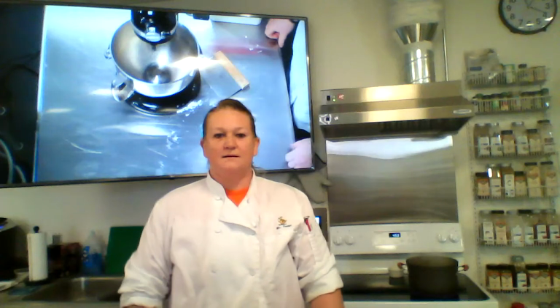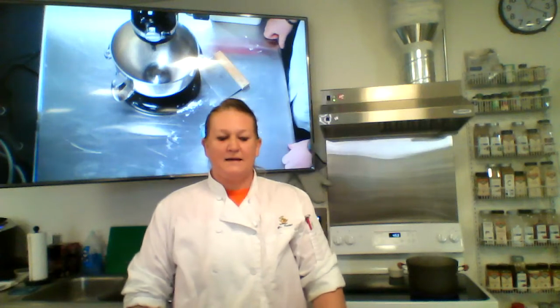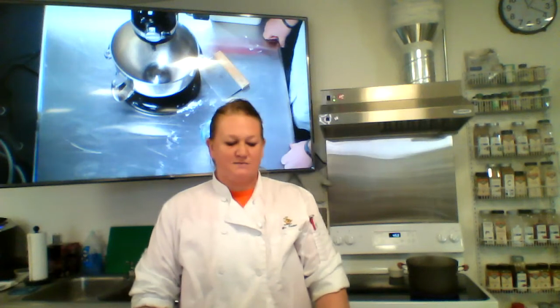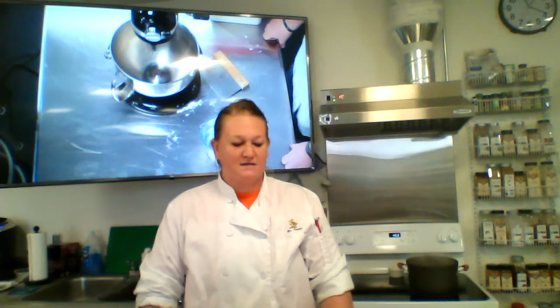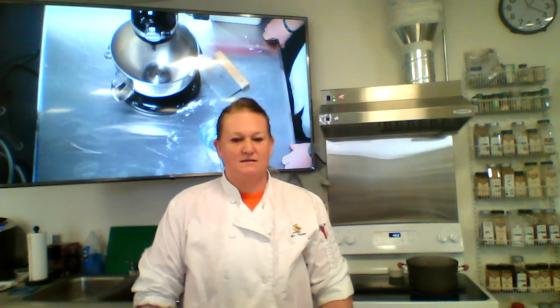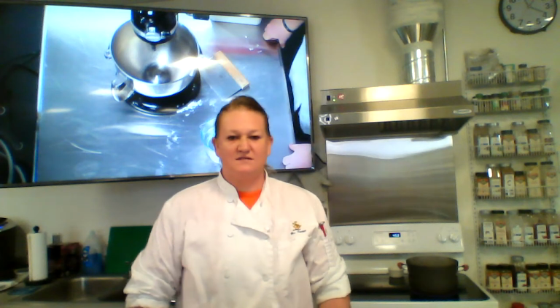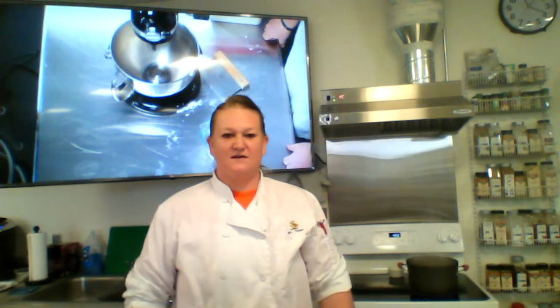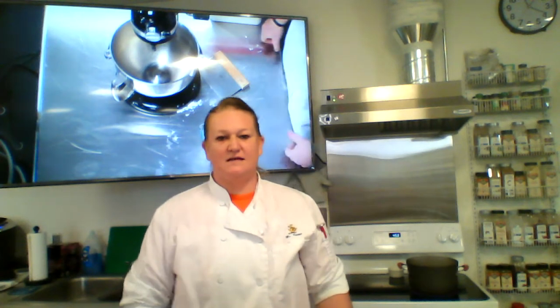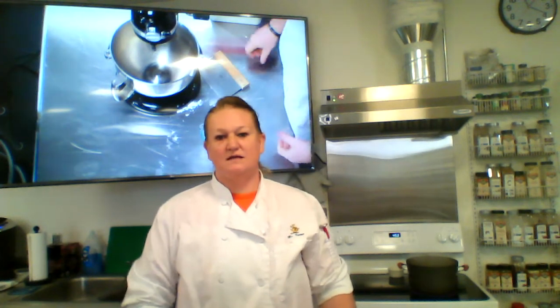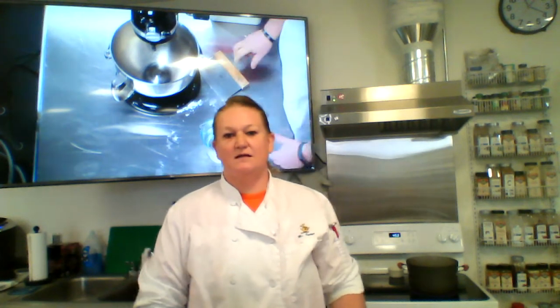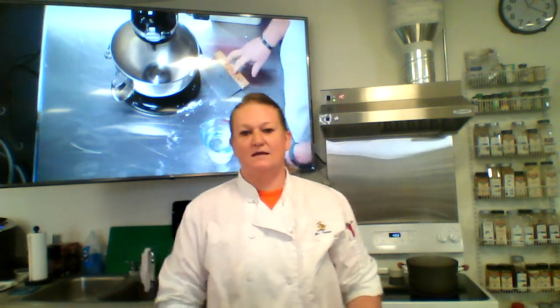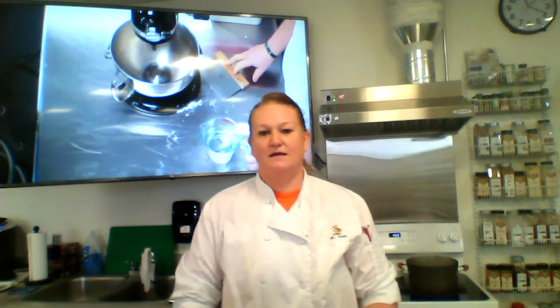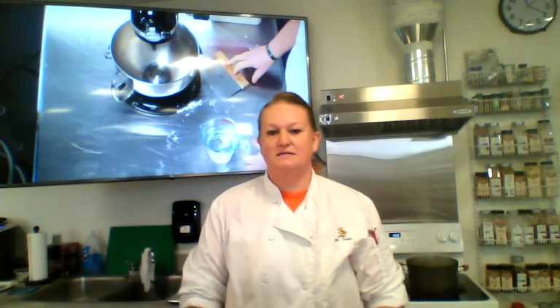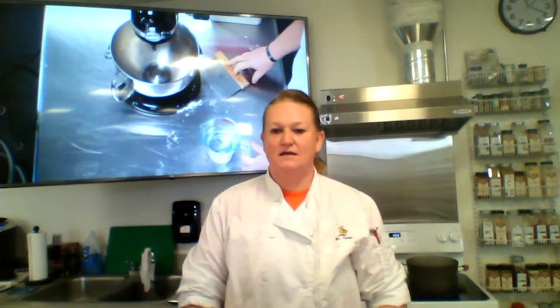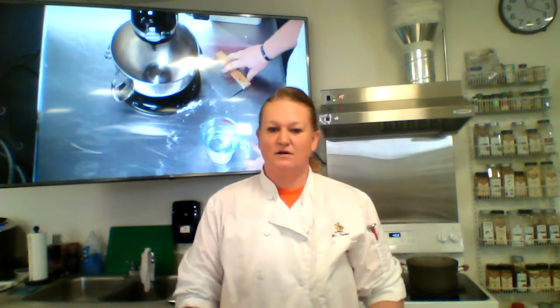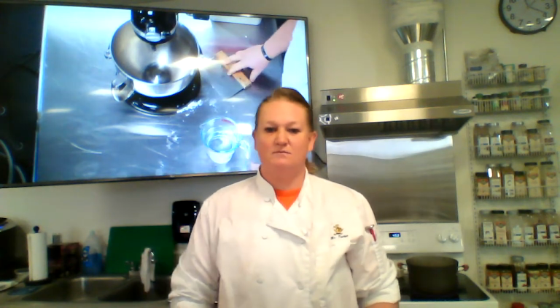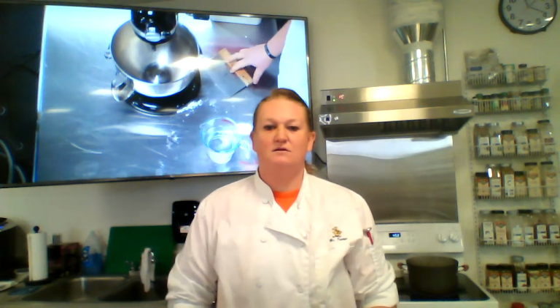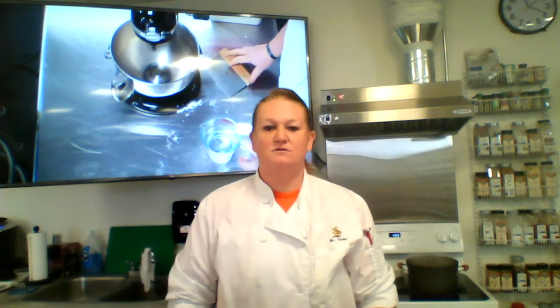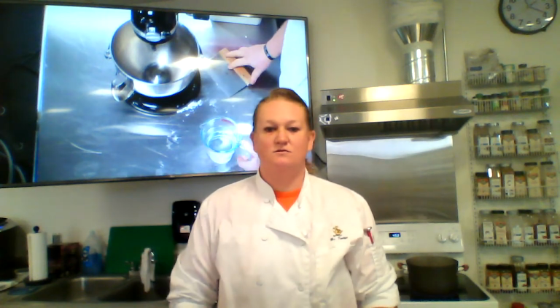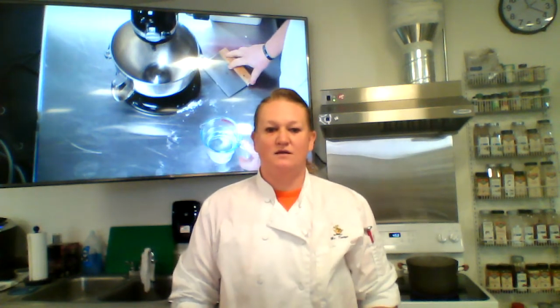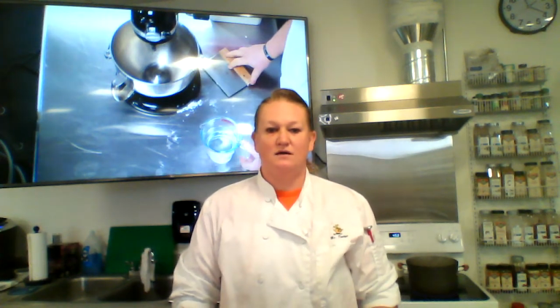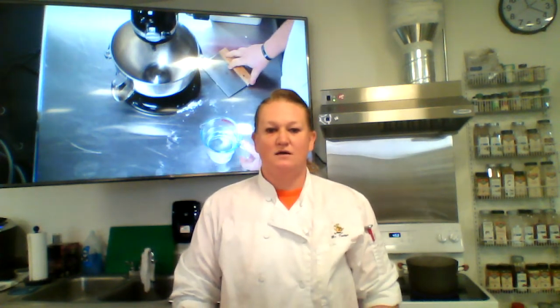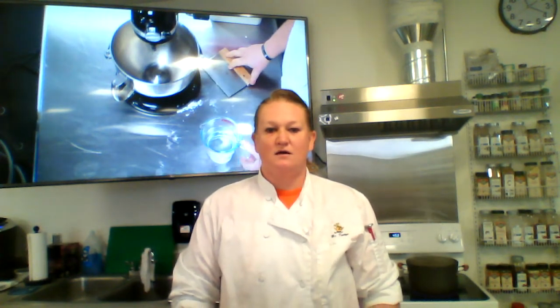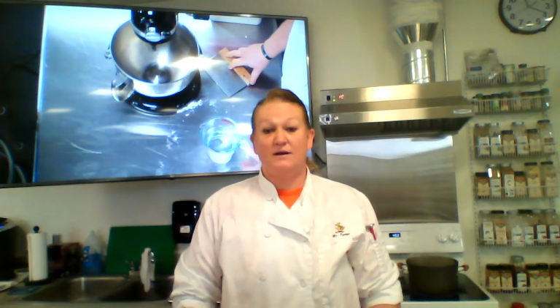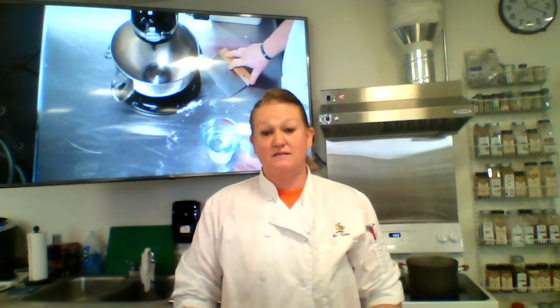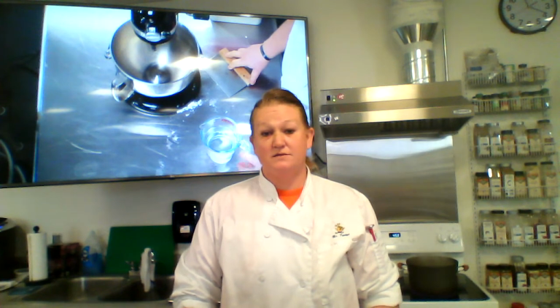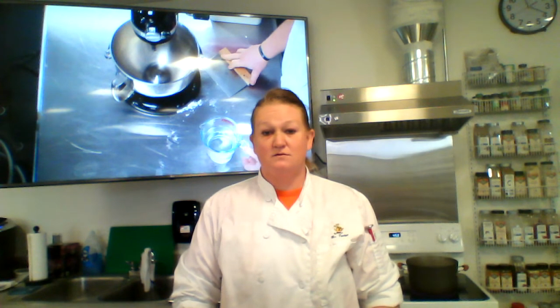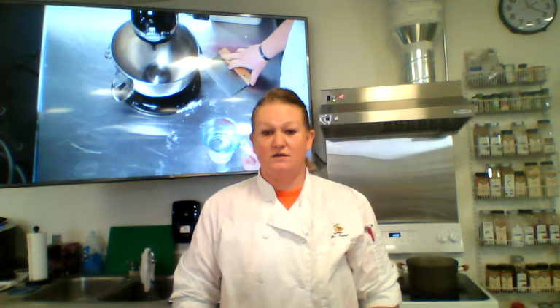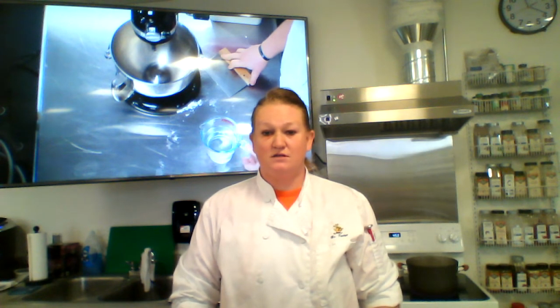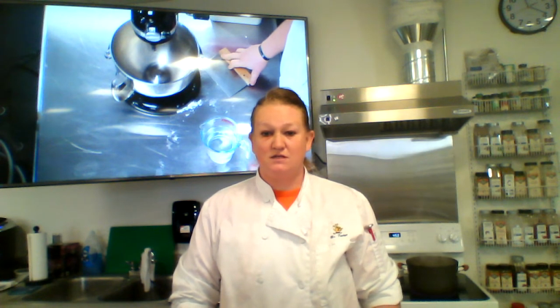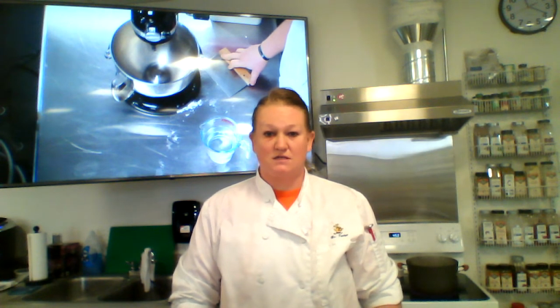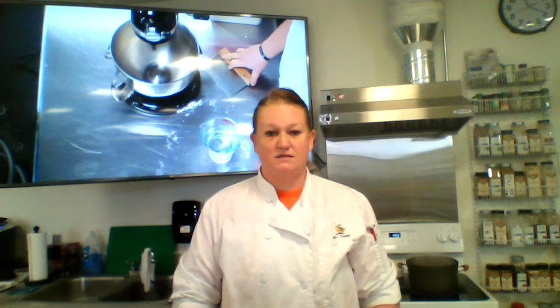Hey Spuds, Ms. Fontaine here again, and today we're going to be doing pretzels with cheese sauce.